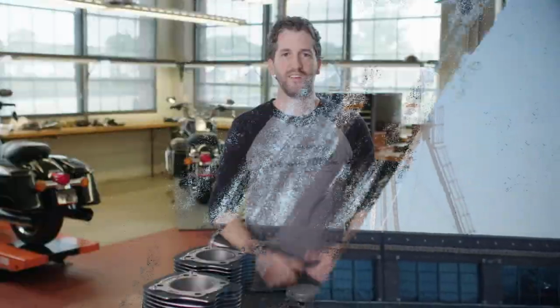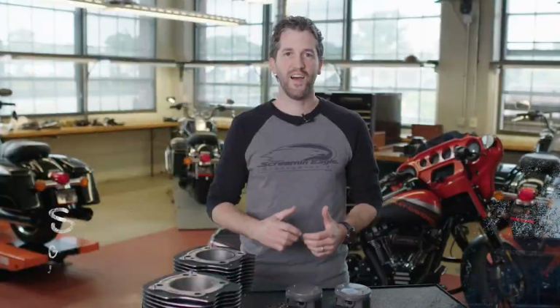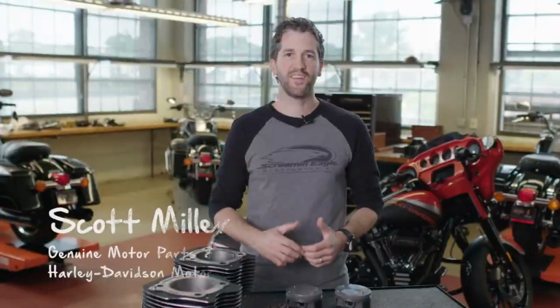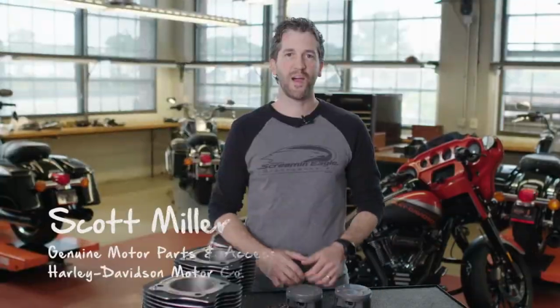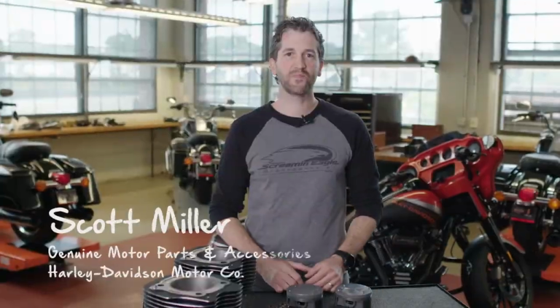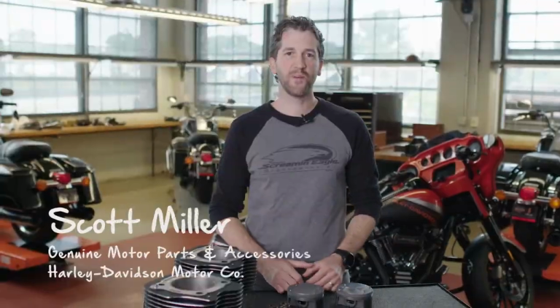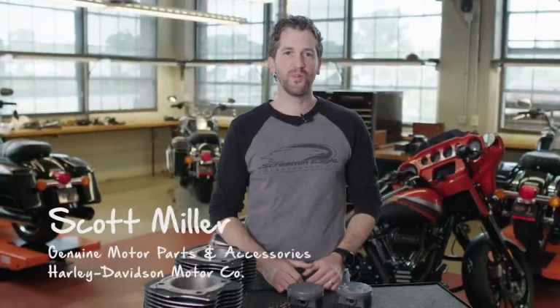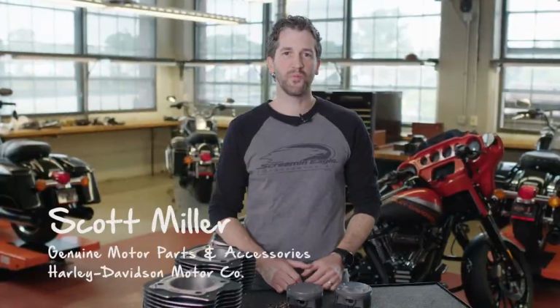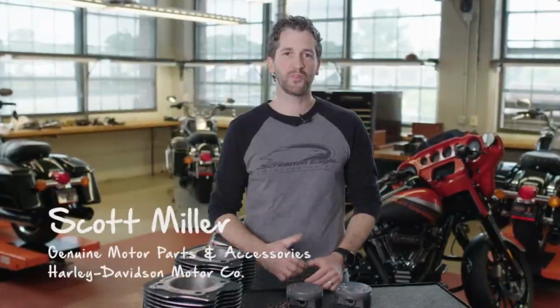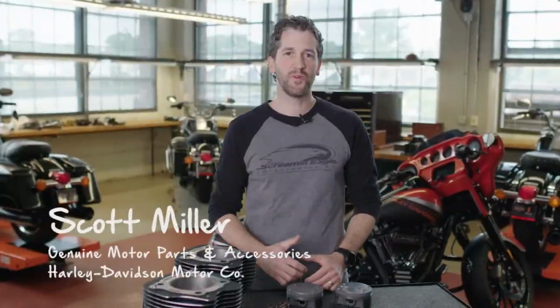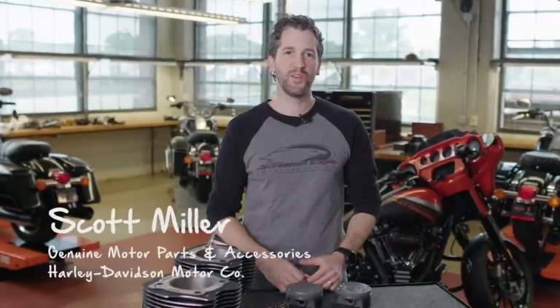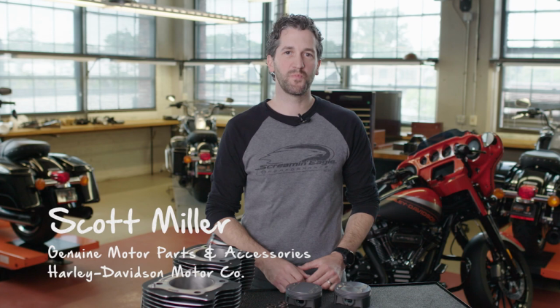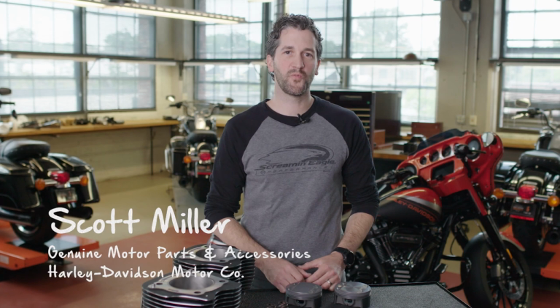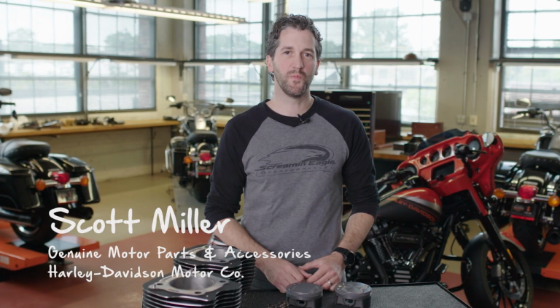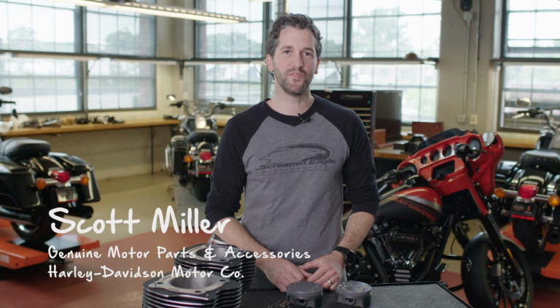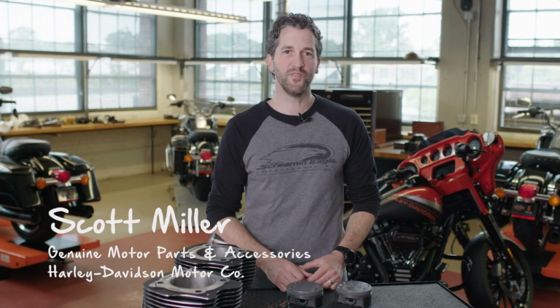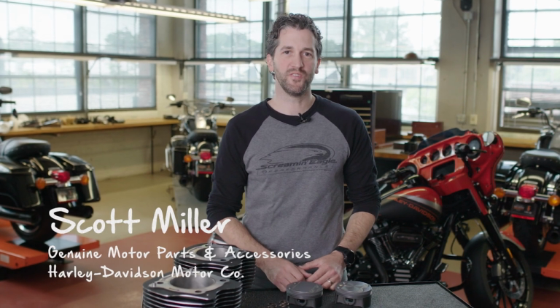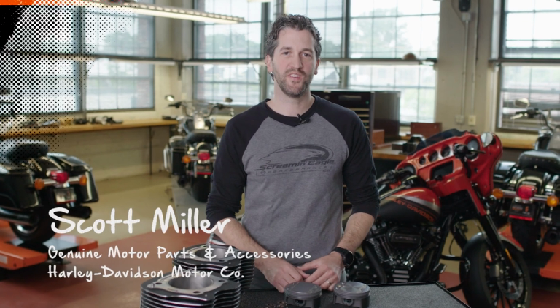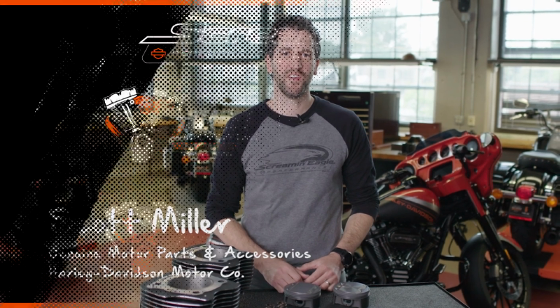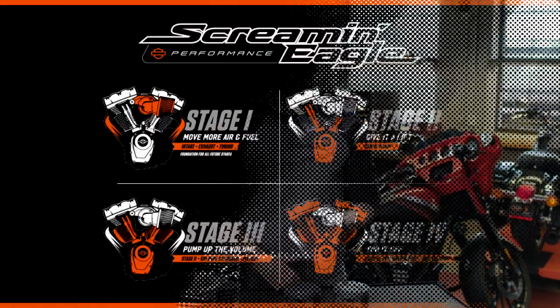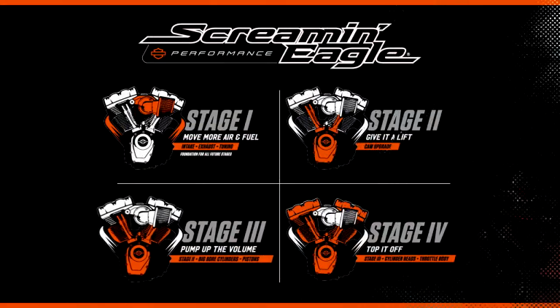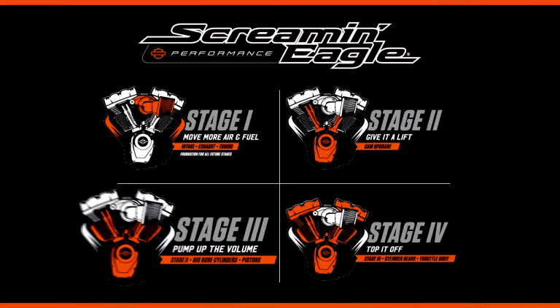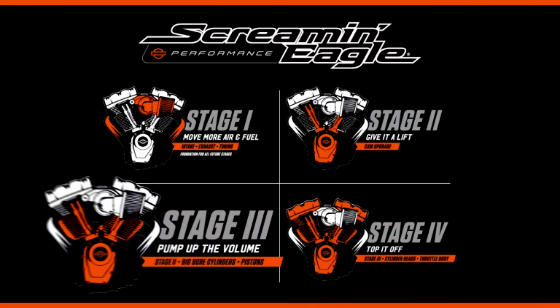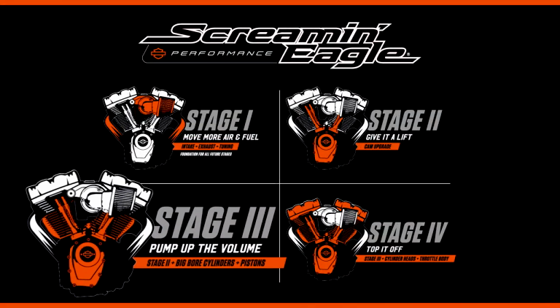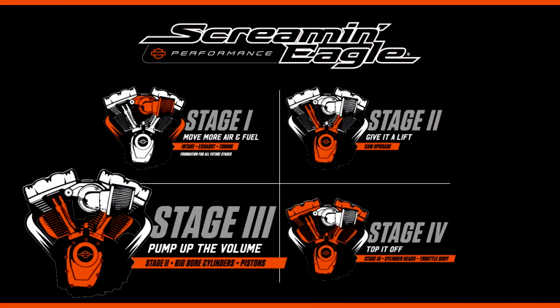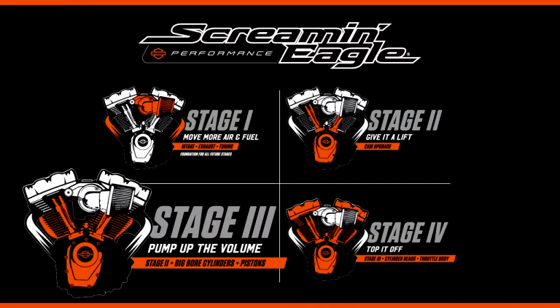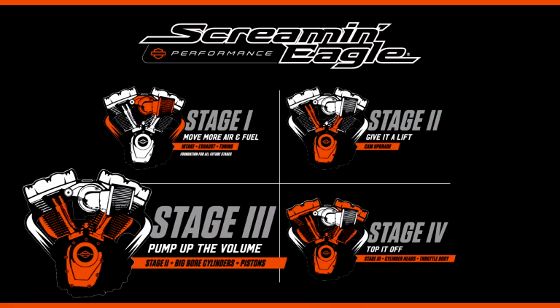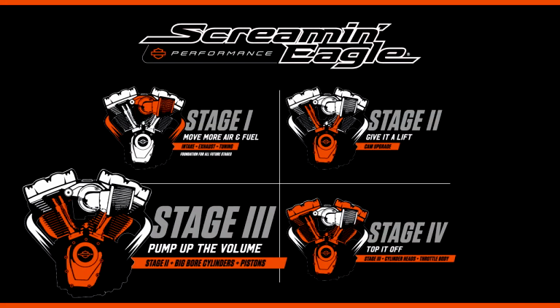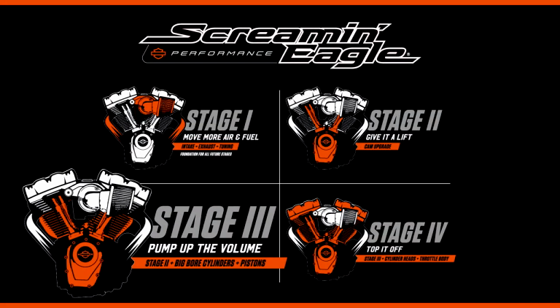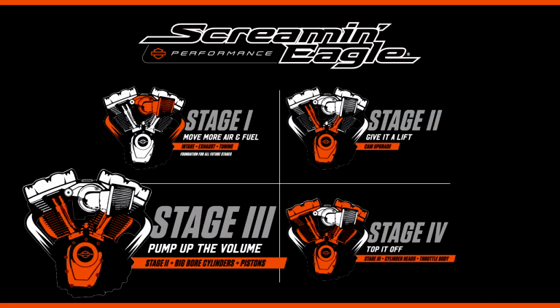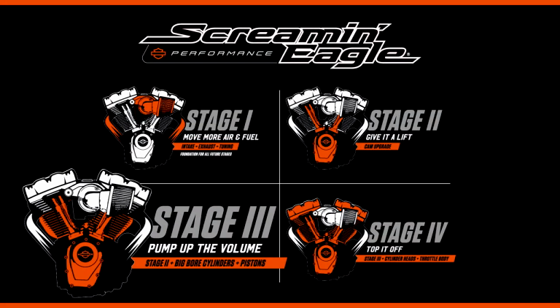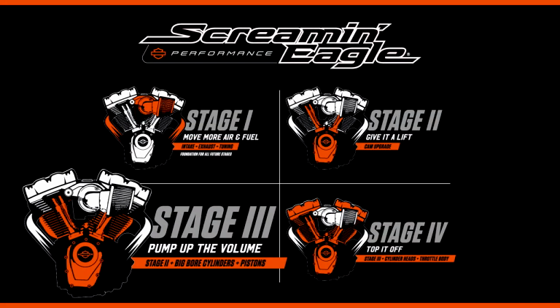Hi, I'm Scott Miller with our Screaming Eagle Performance Division. Today I want to talk to you about our Stage 3 Performance Level.